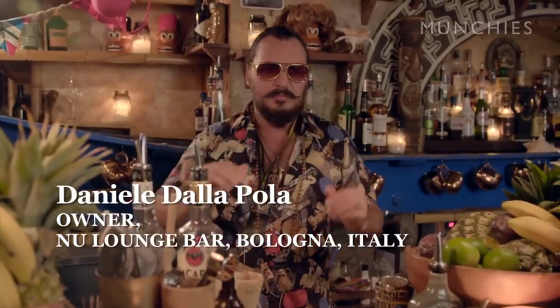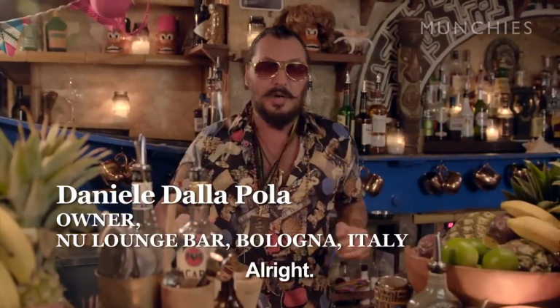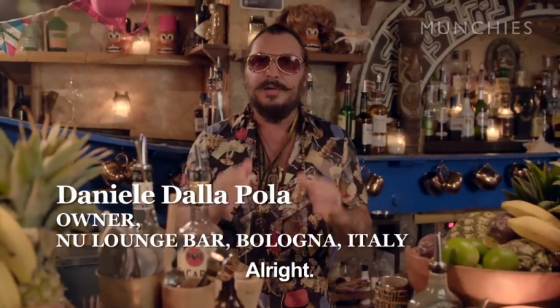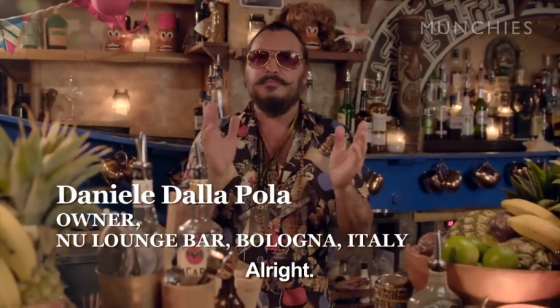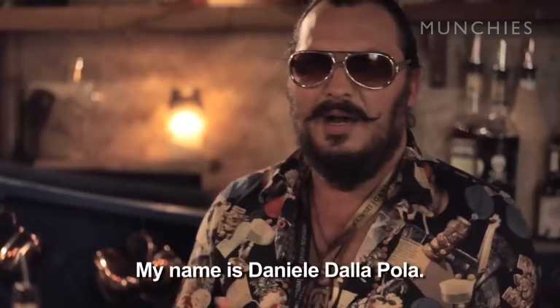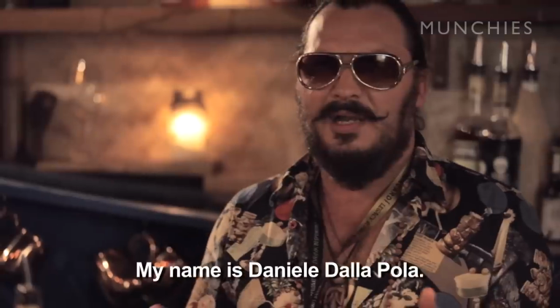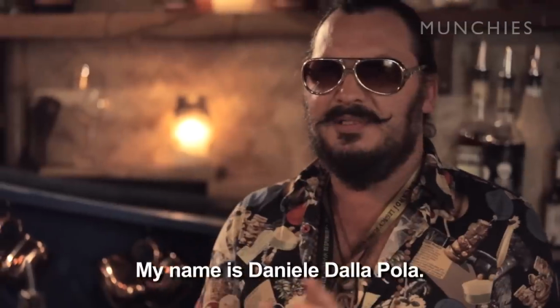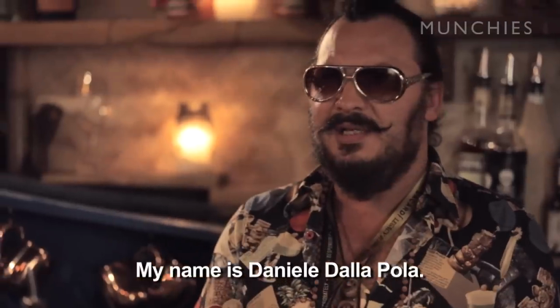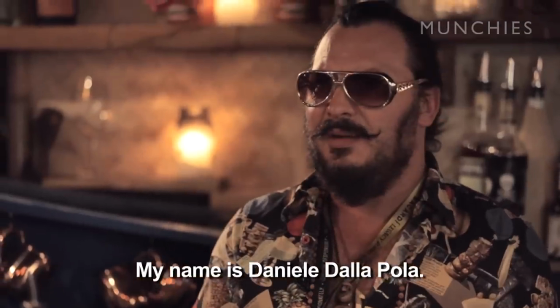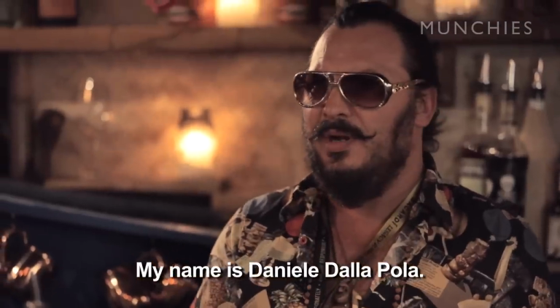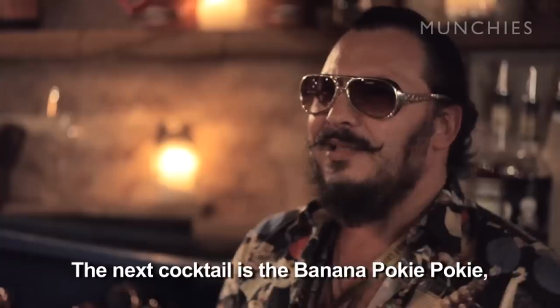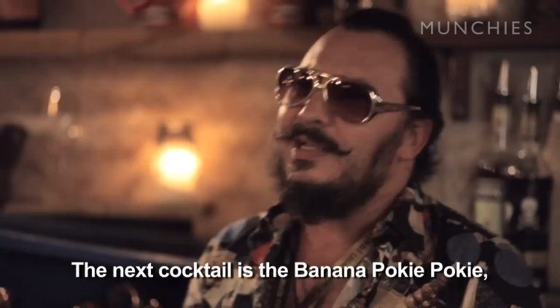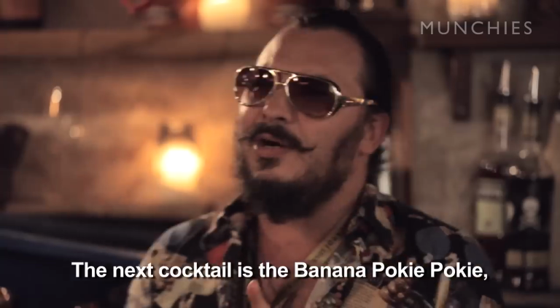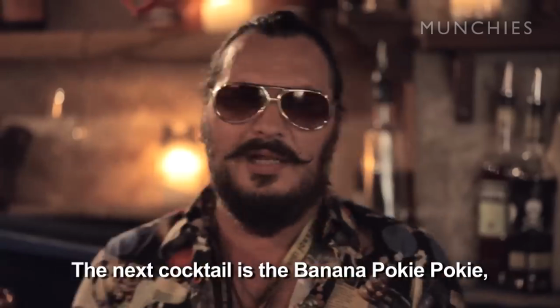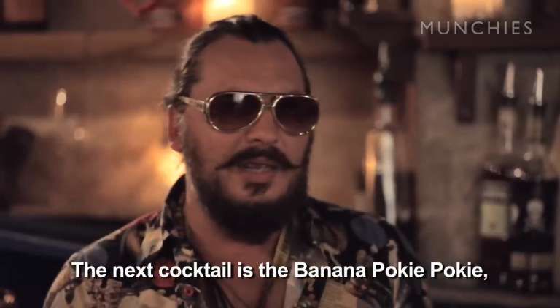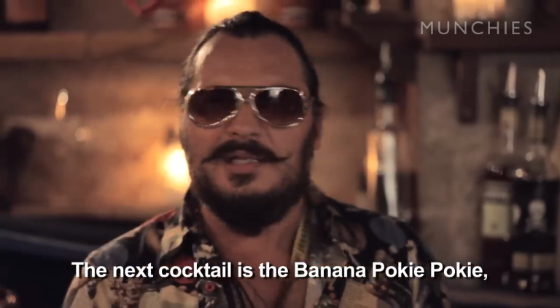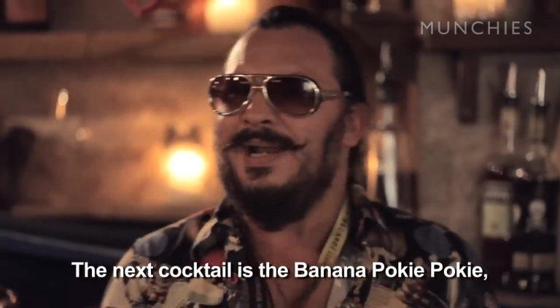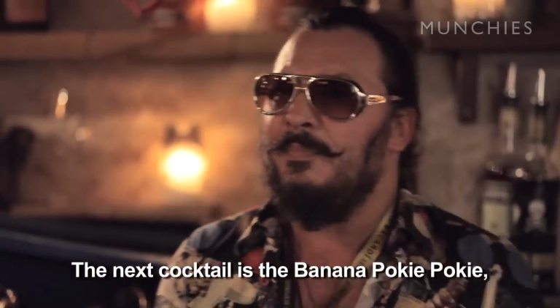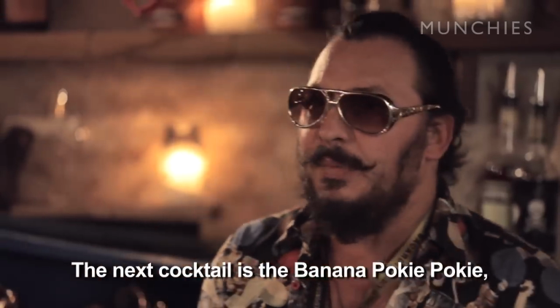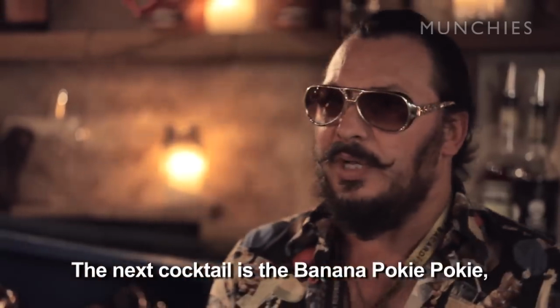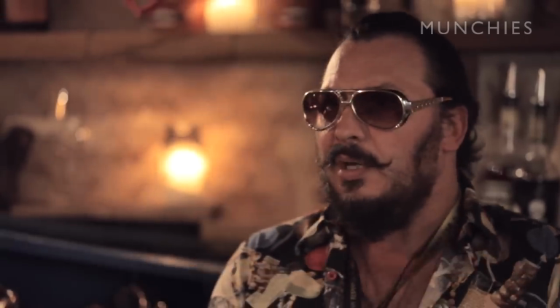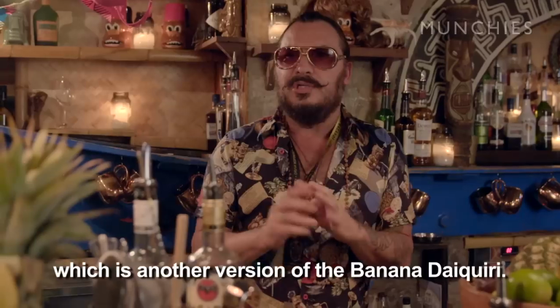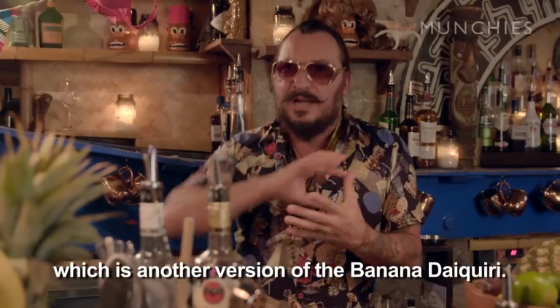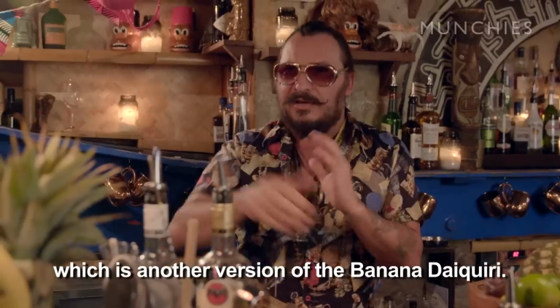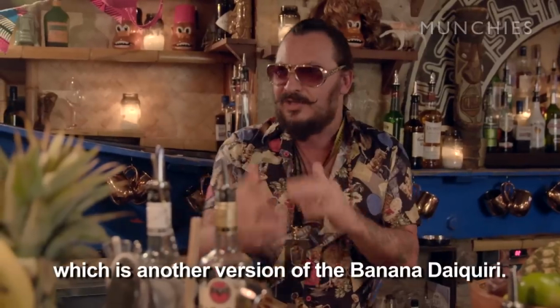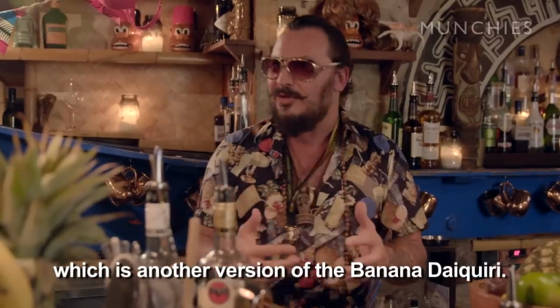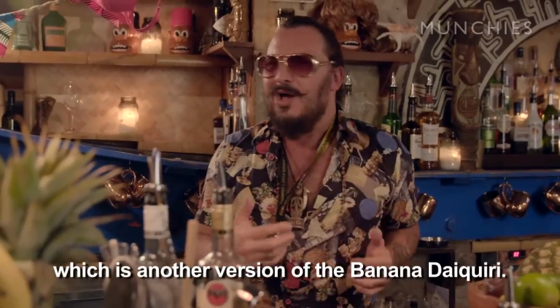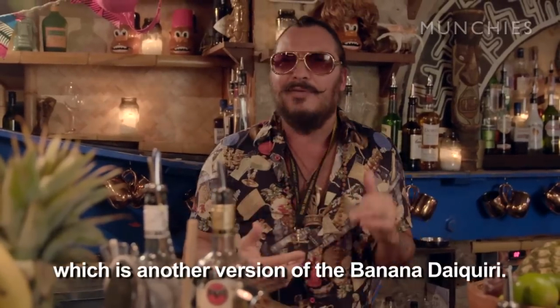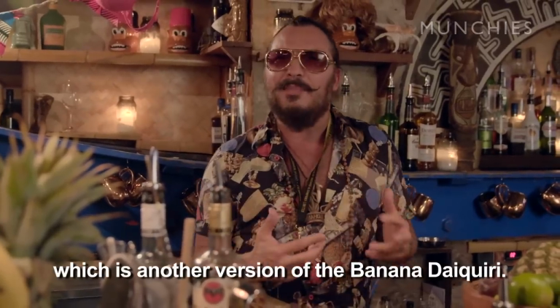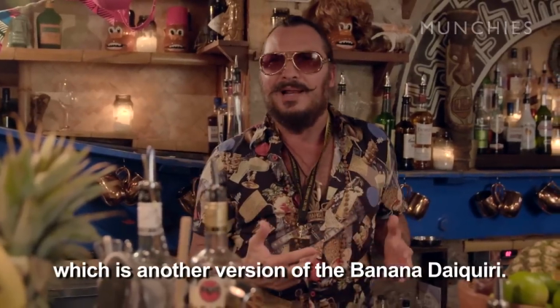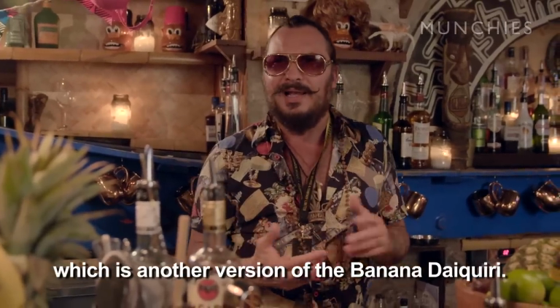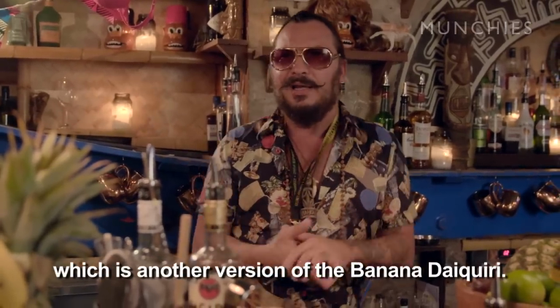My name is Daniel De La Pola. The next cocktail is Banana Pukipuki, which is another version of the Banana Daiquiri.